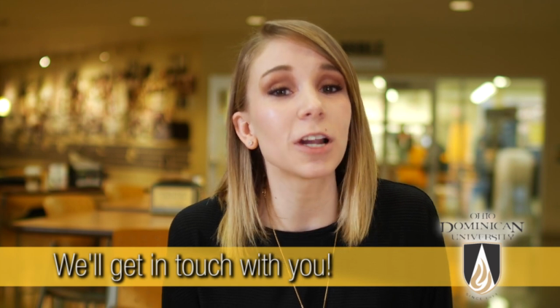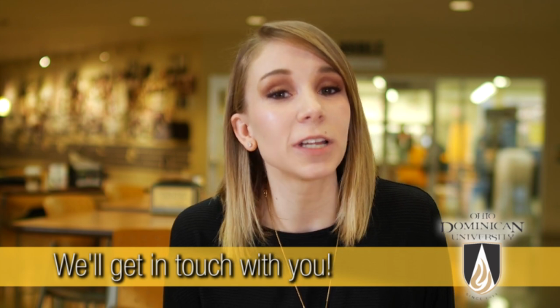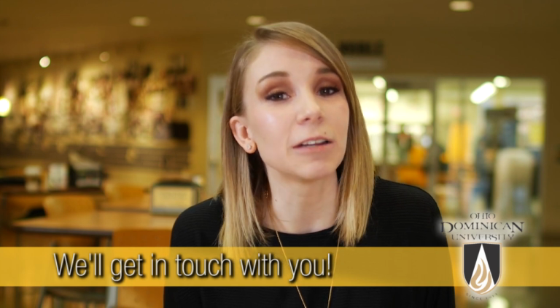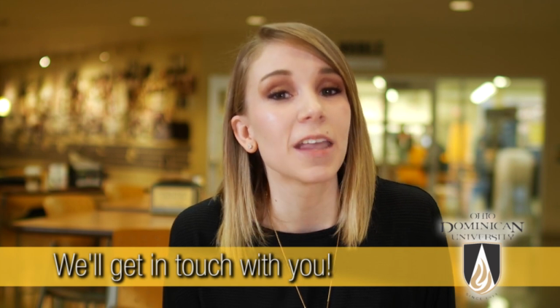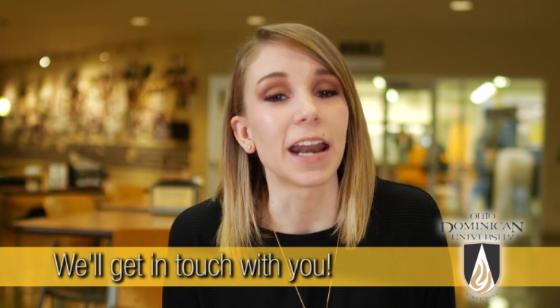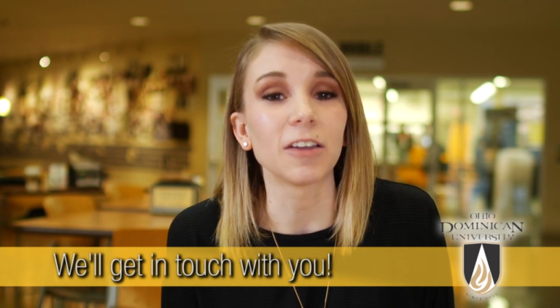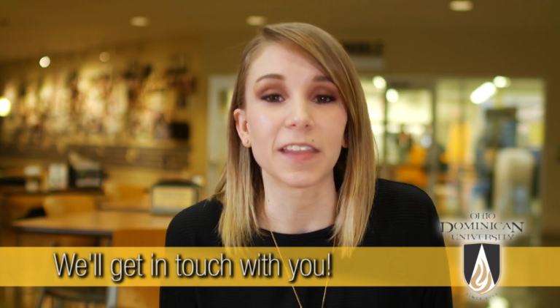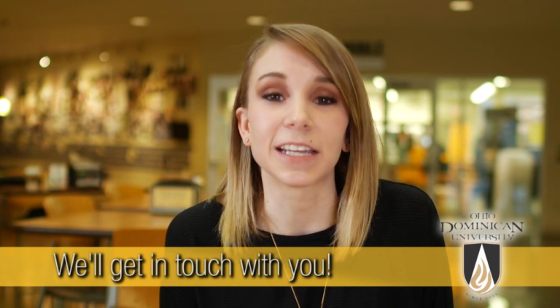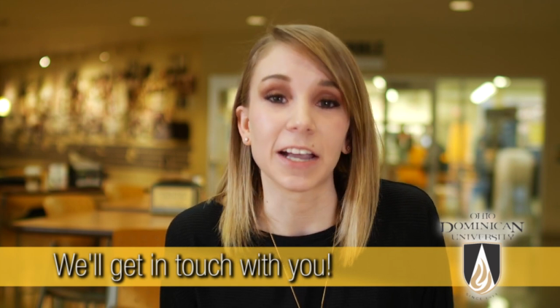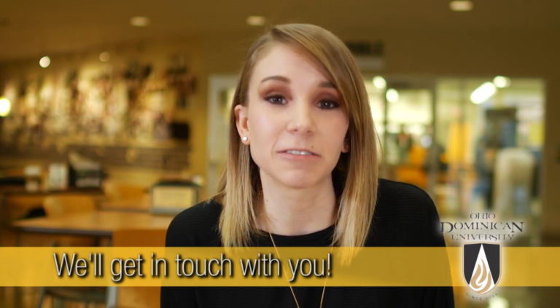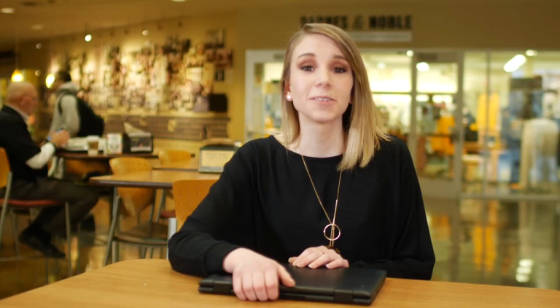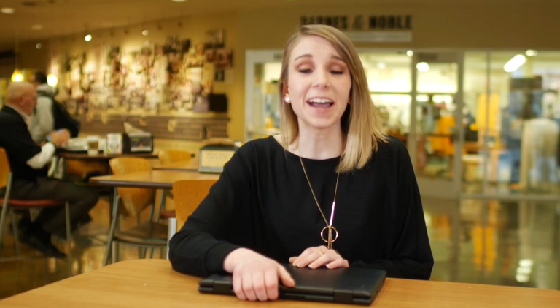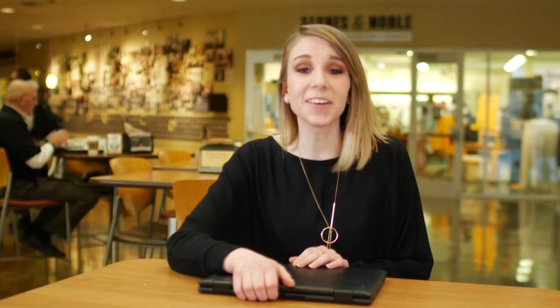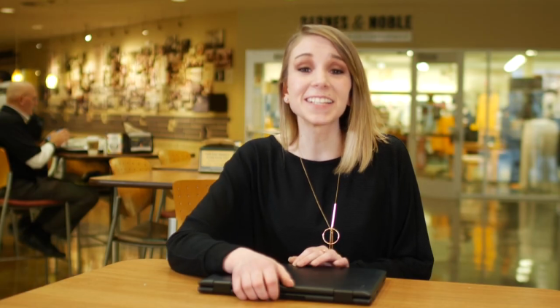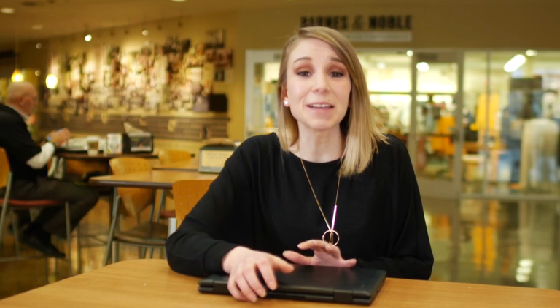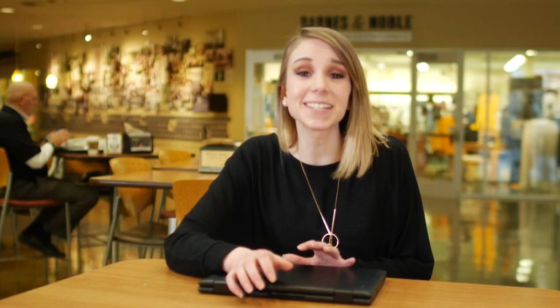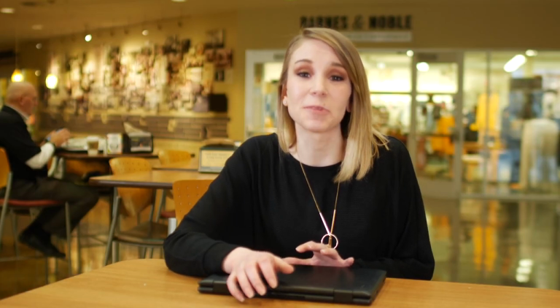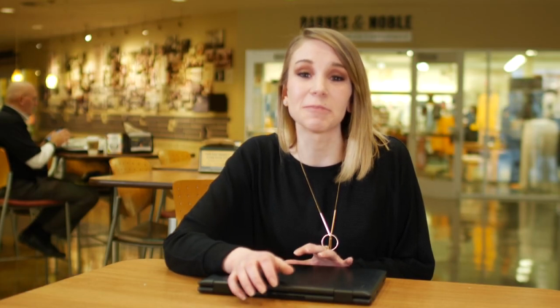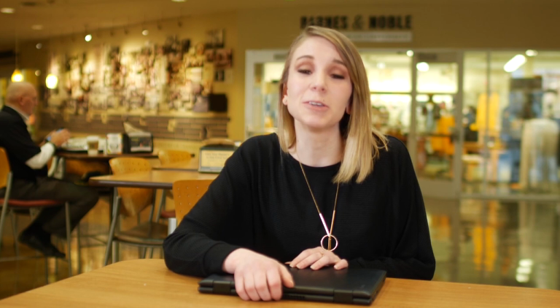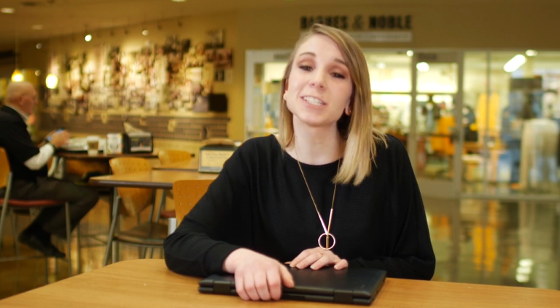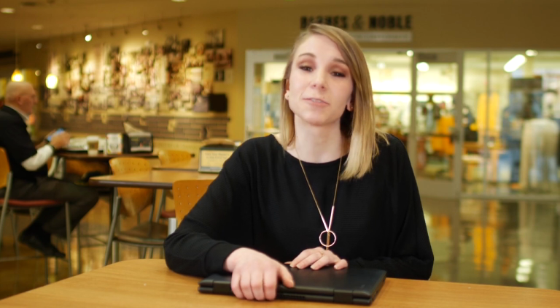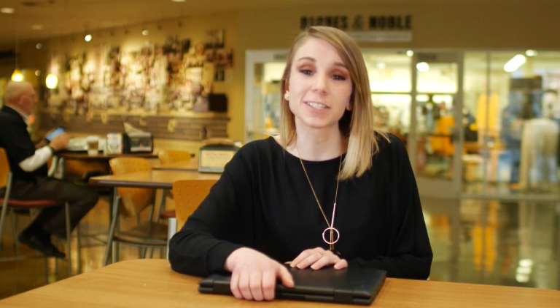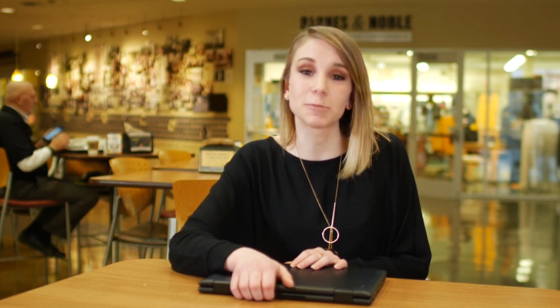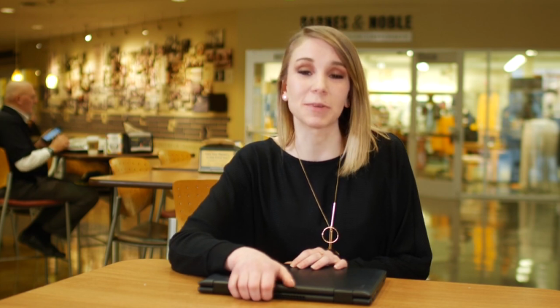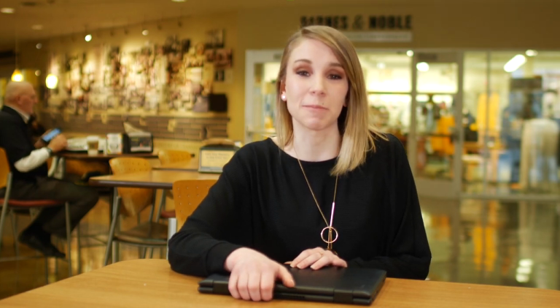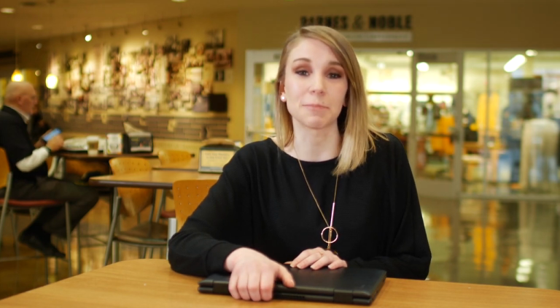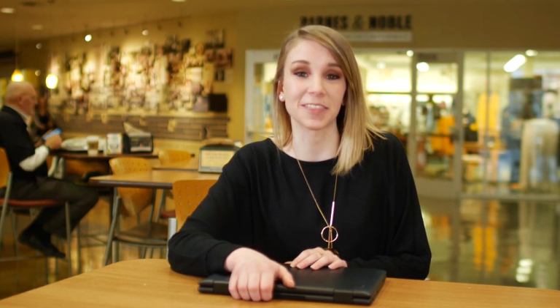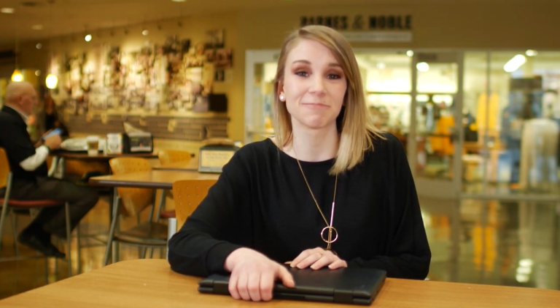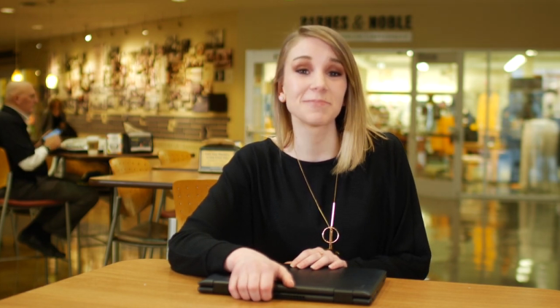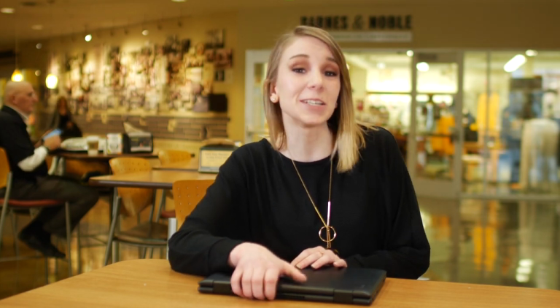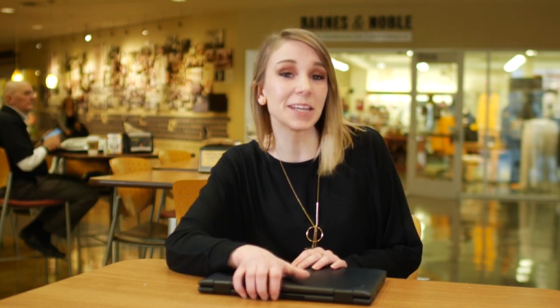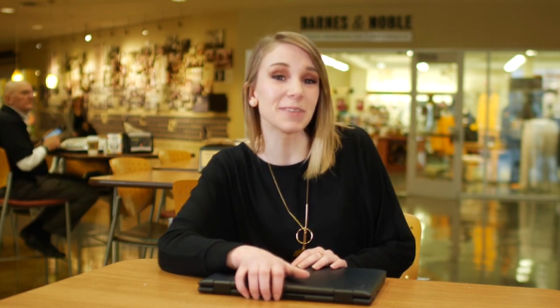One of our admission counselors will be in touch with you to let you know what else we need and how you can get that taken care of. For now though, it's time to celebrate — you just took the first step toward becoming a Panther. See you on campus!